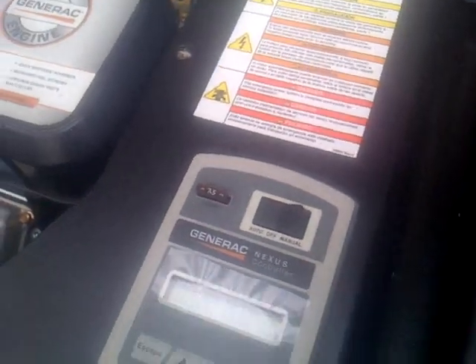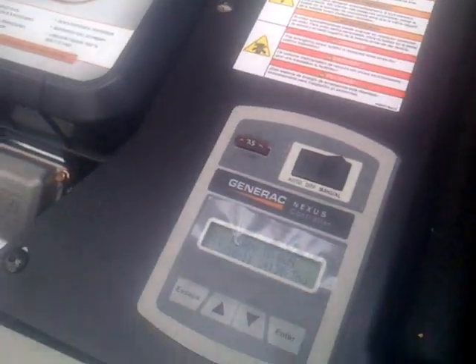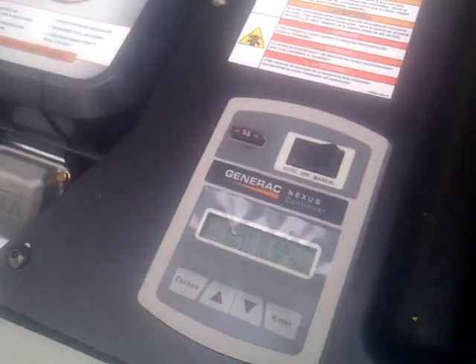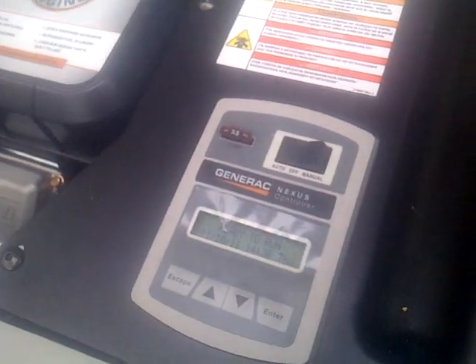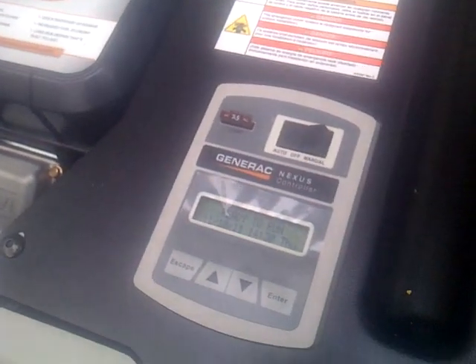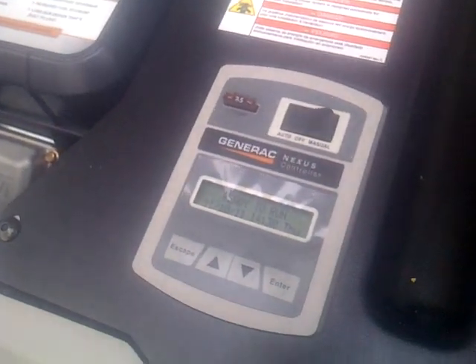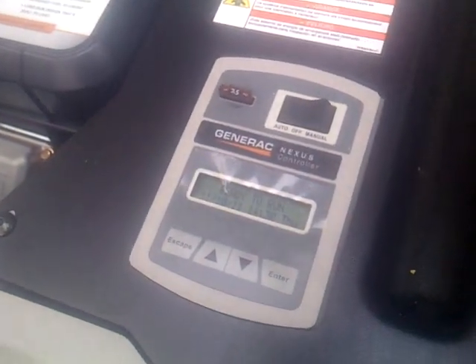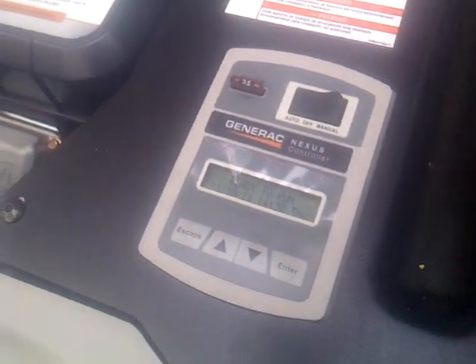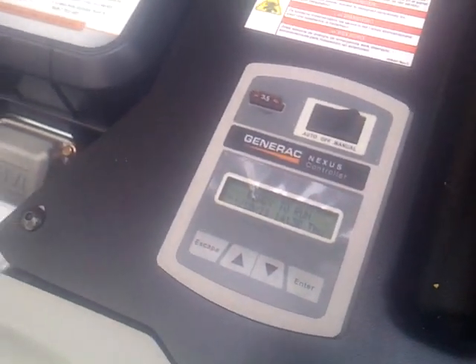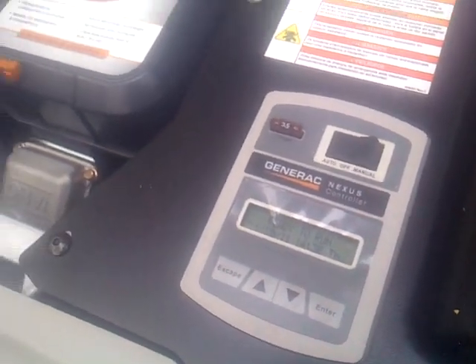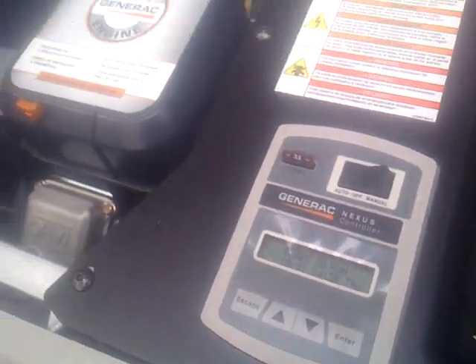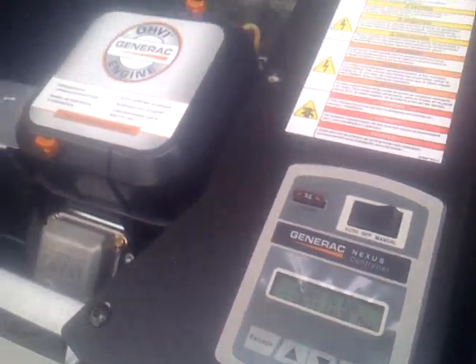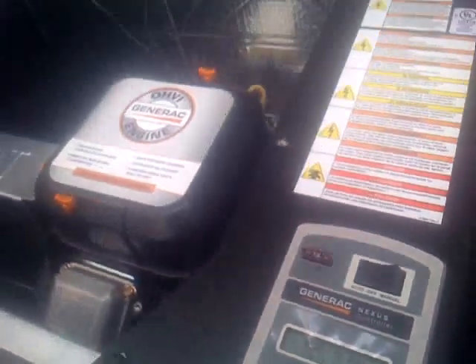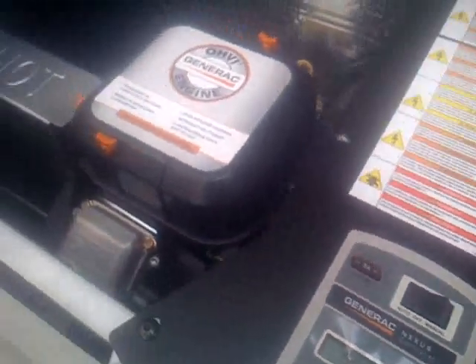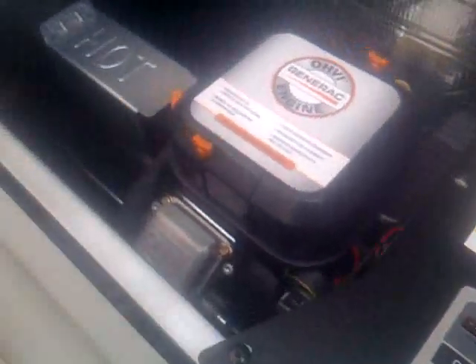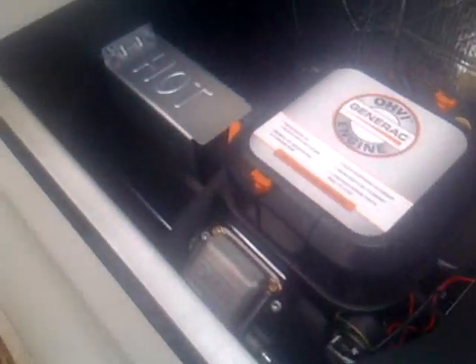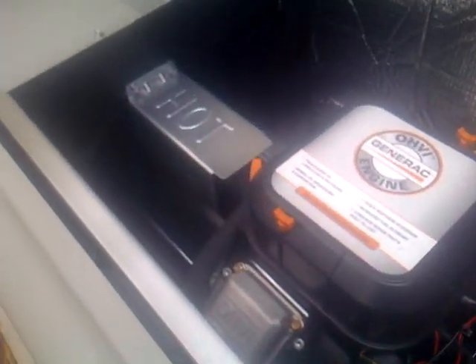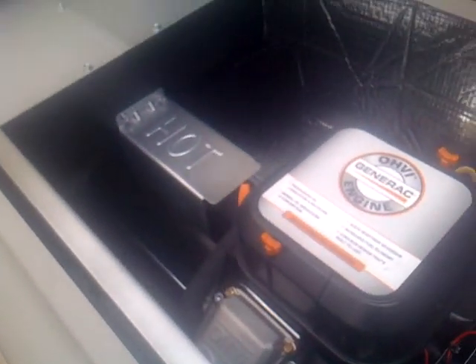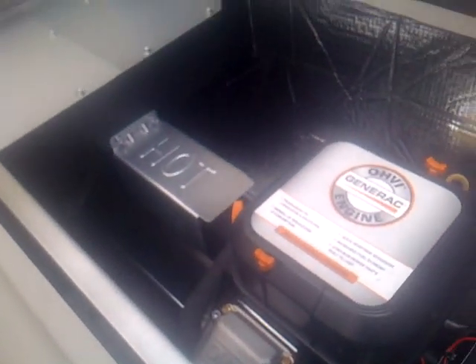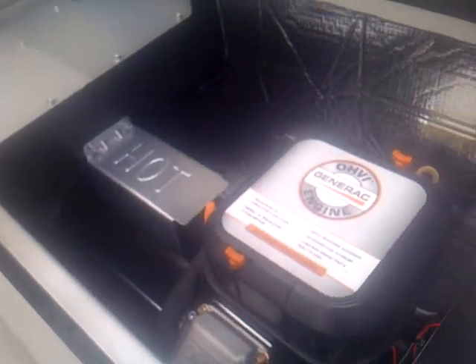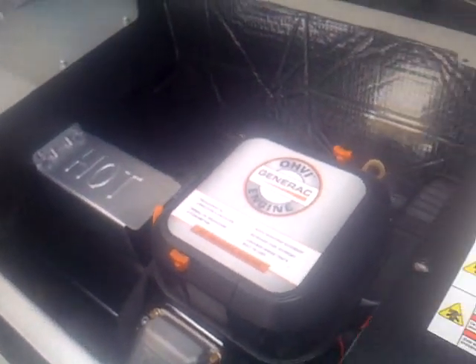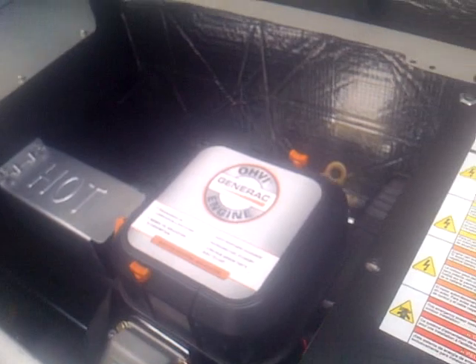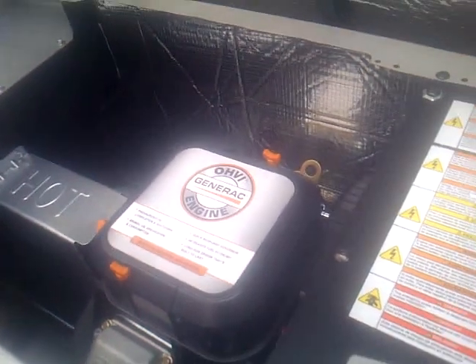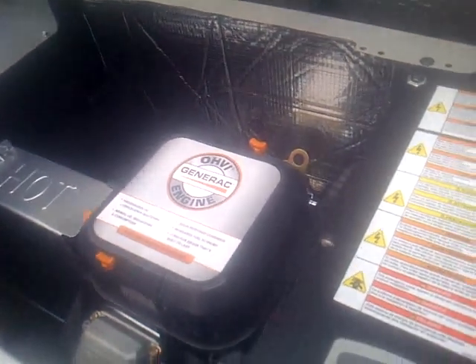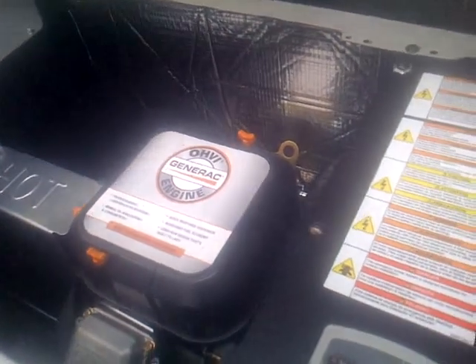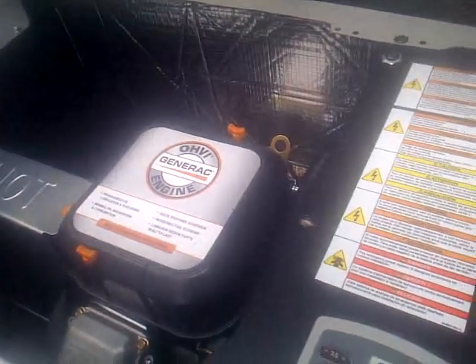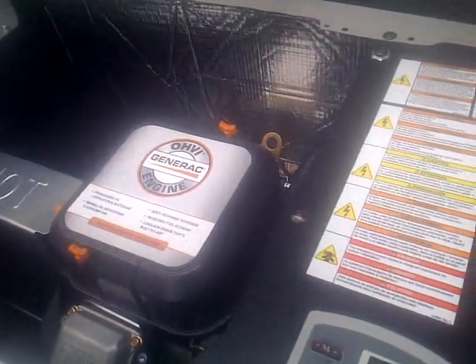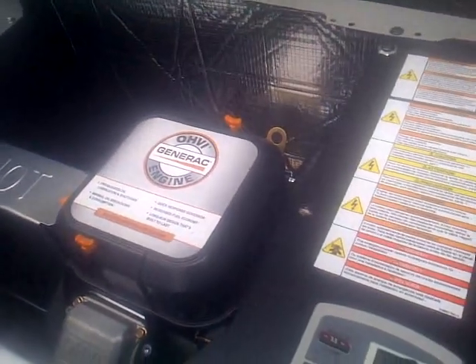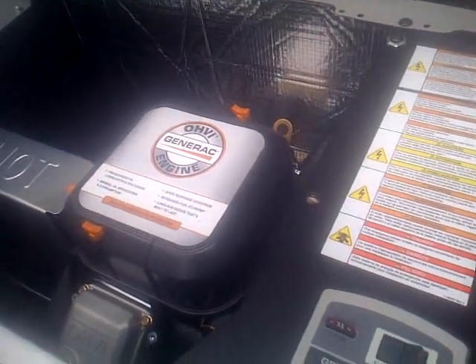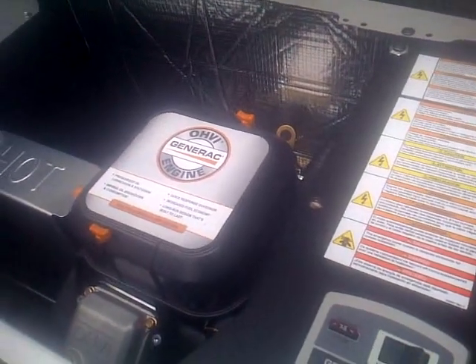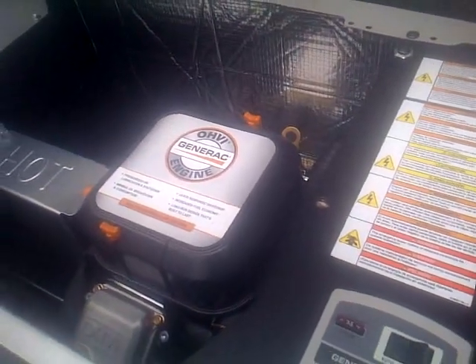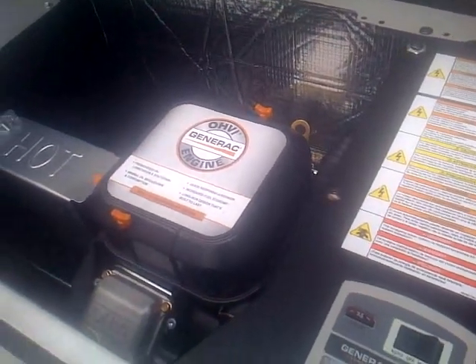So I'll take you inside and I'll show you guys the controls and how this puppy works.